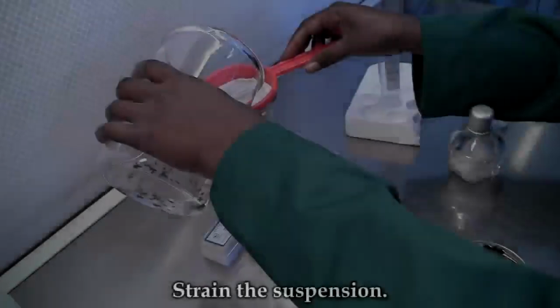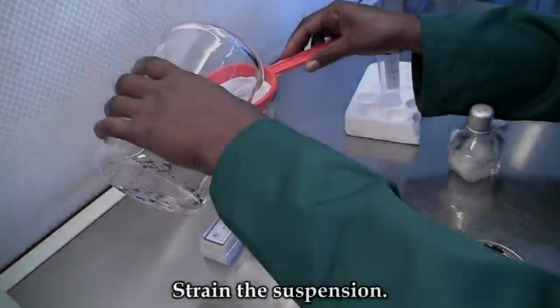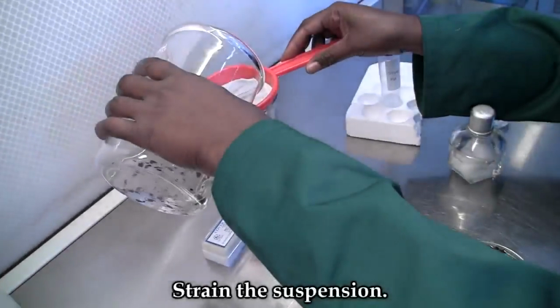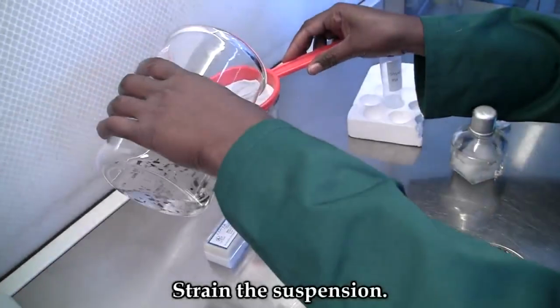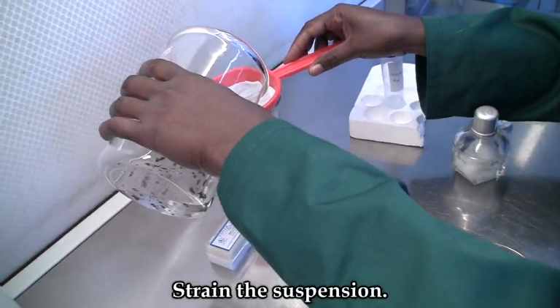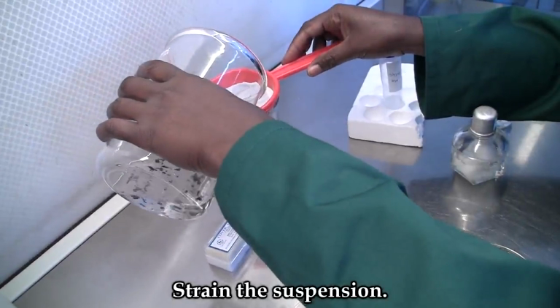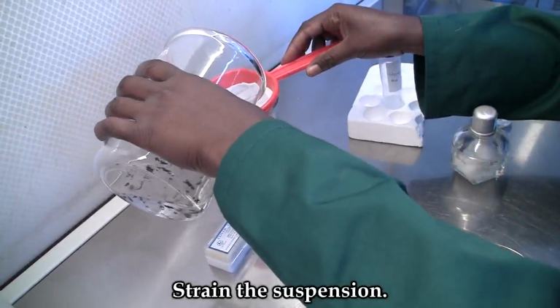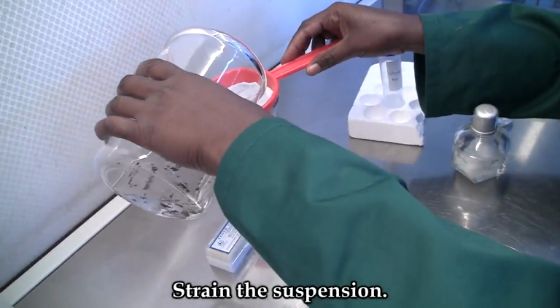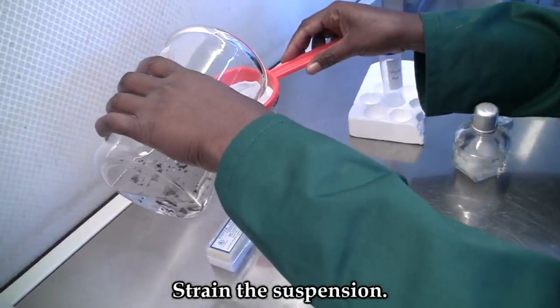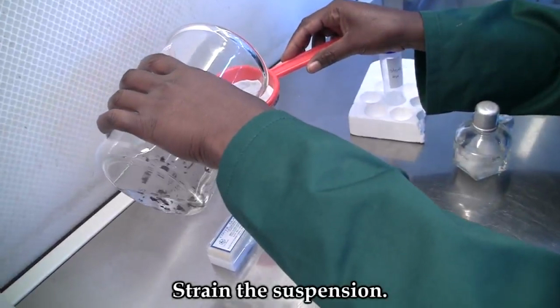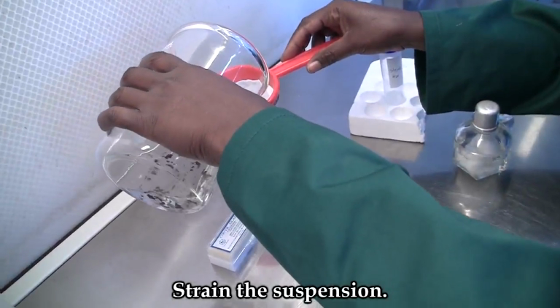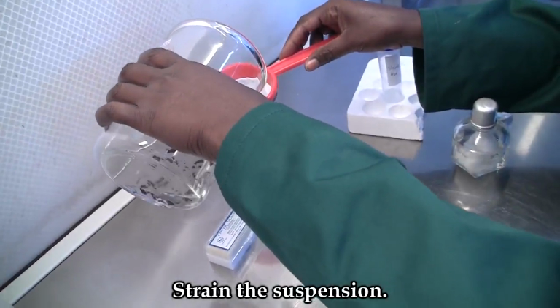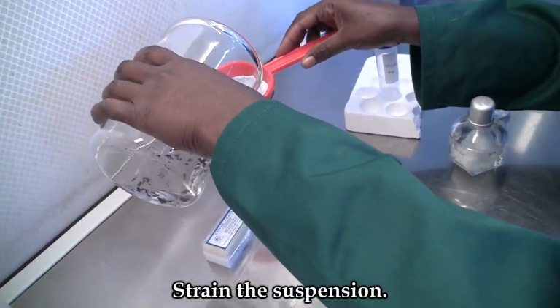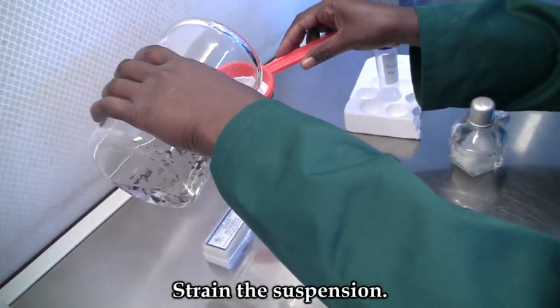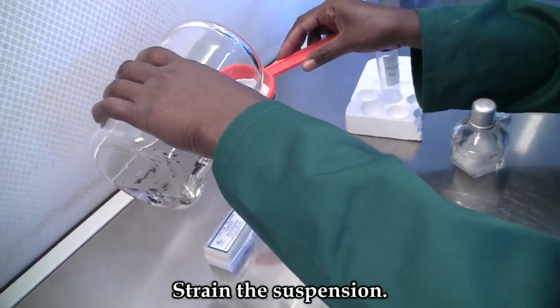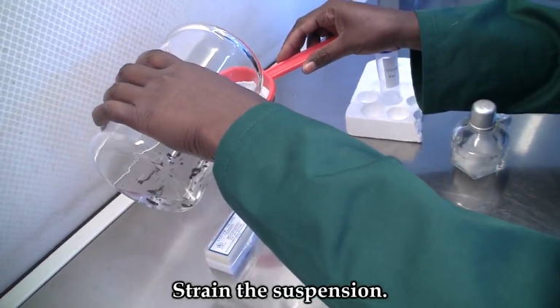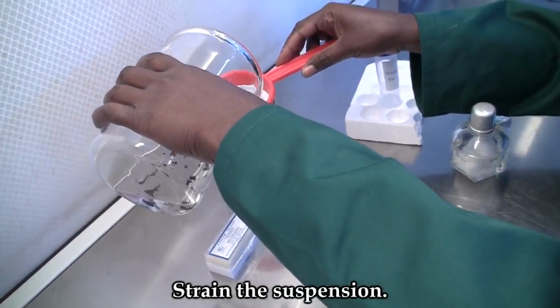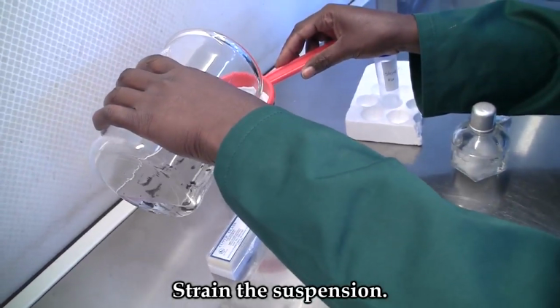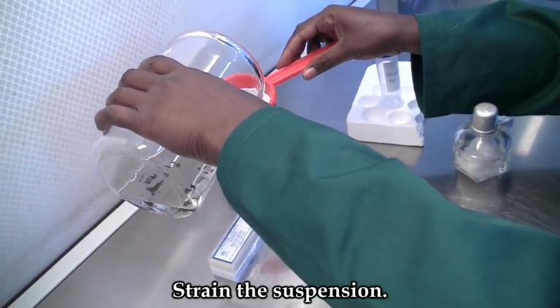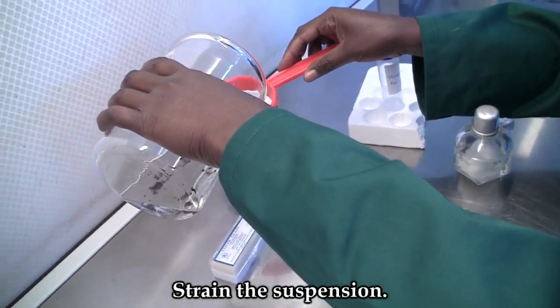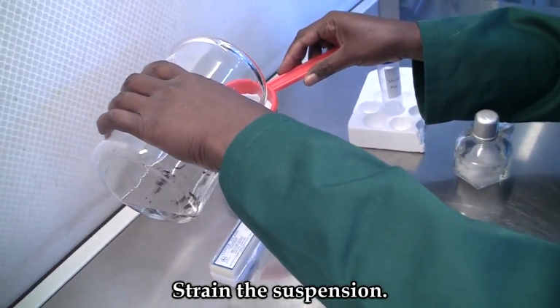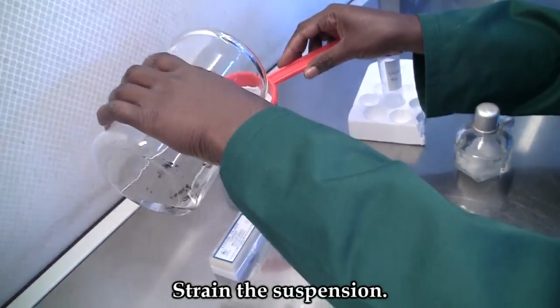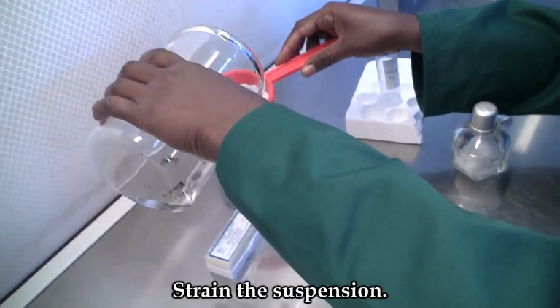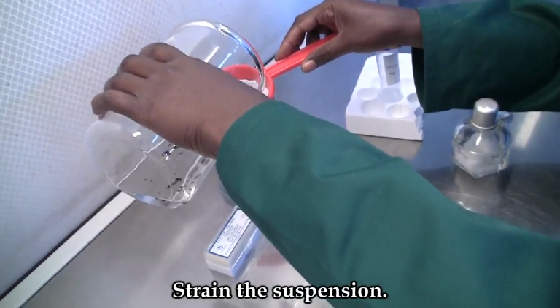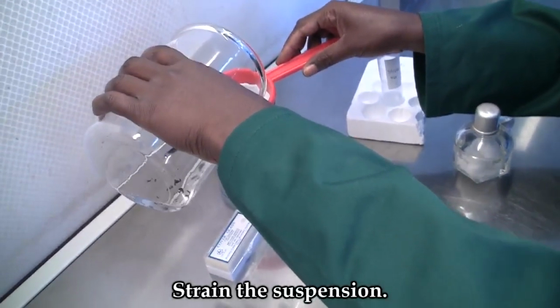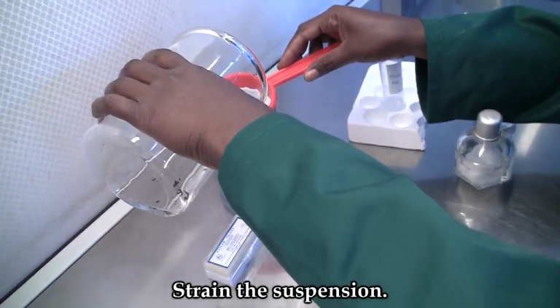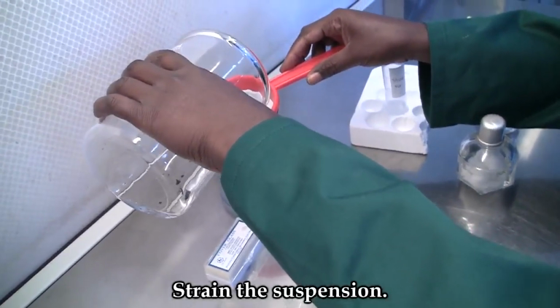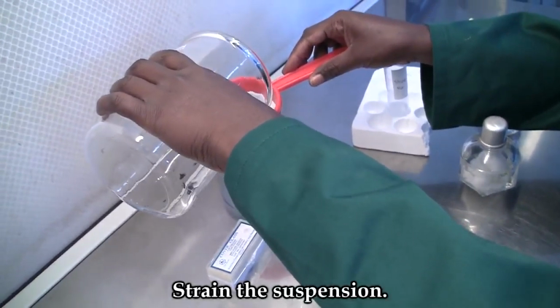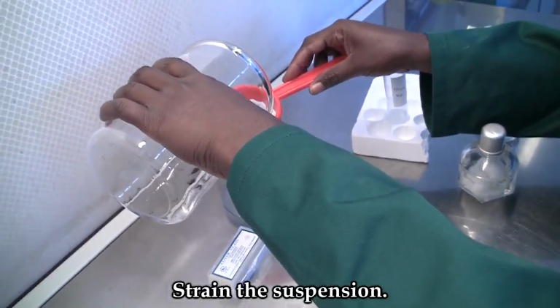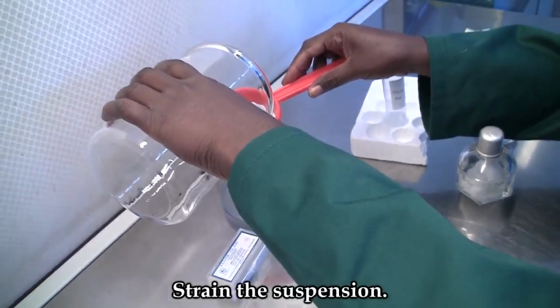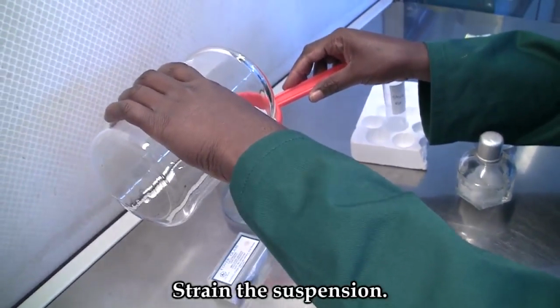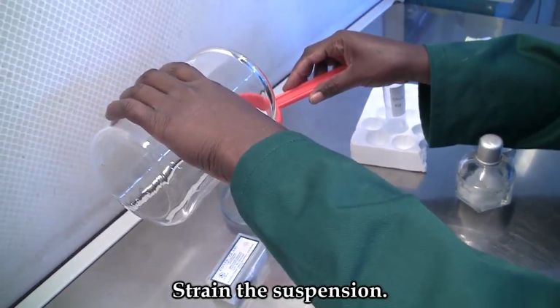The spore suspension will need to be sieved. For this, you will need a strainer.